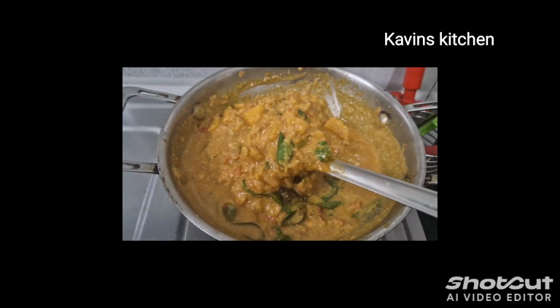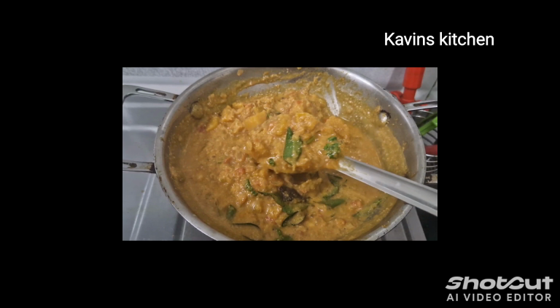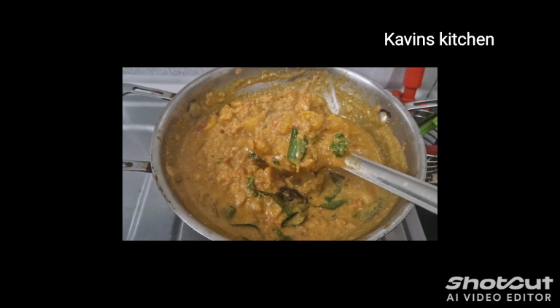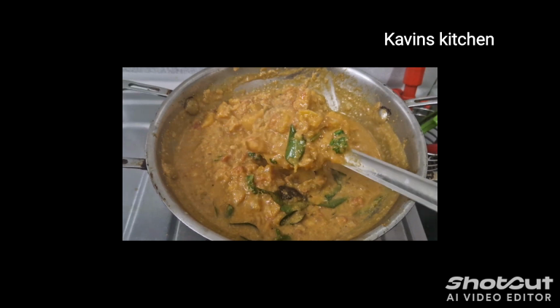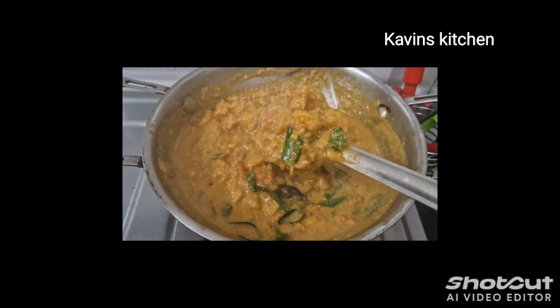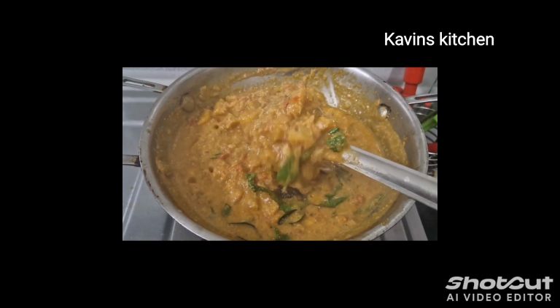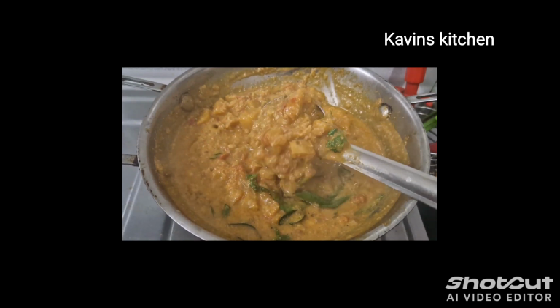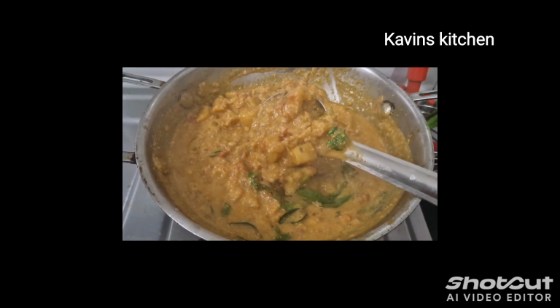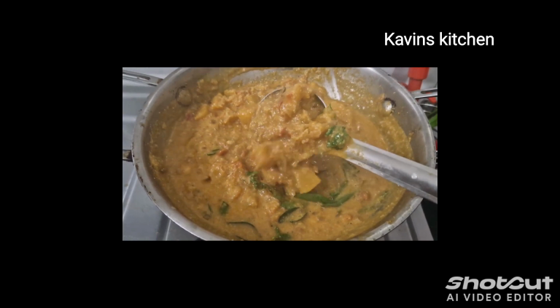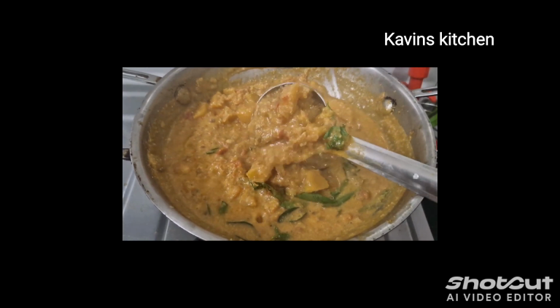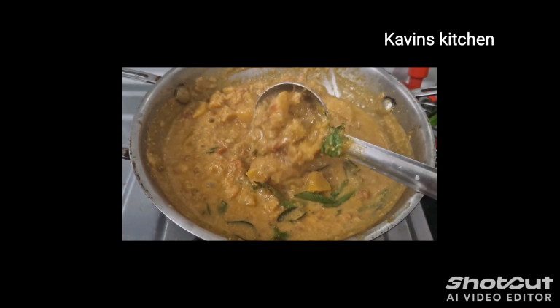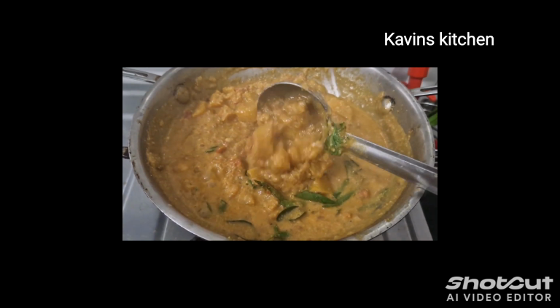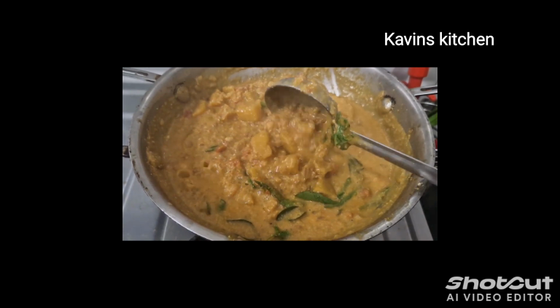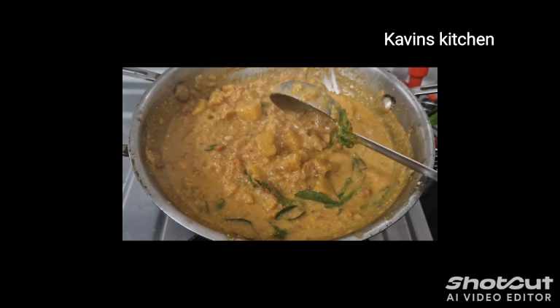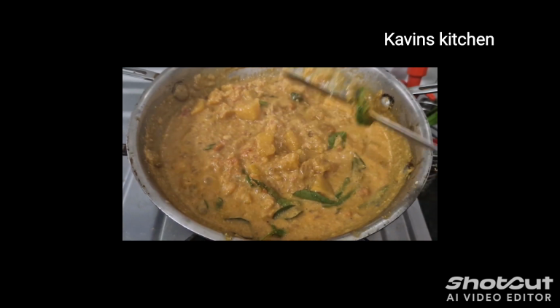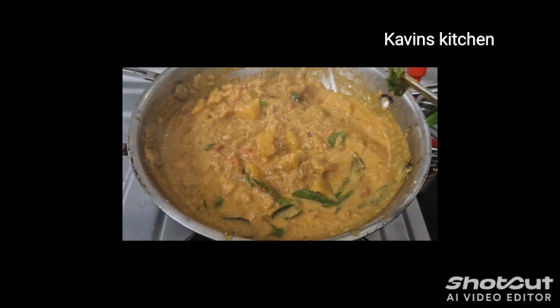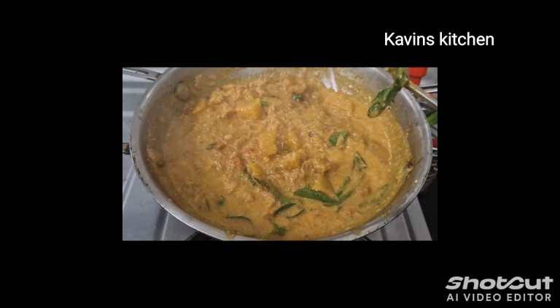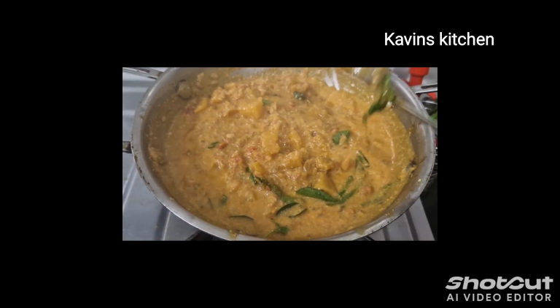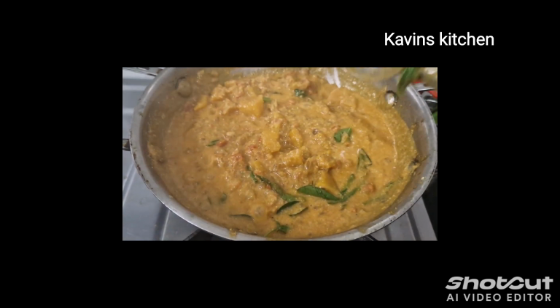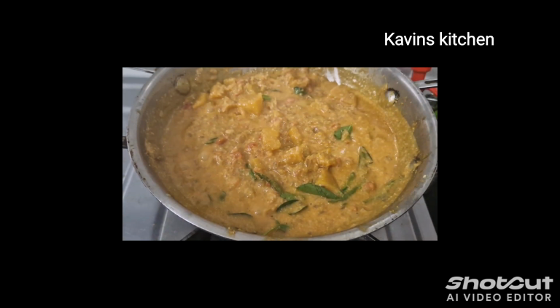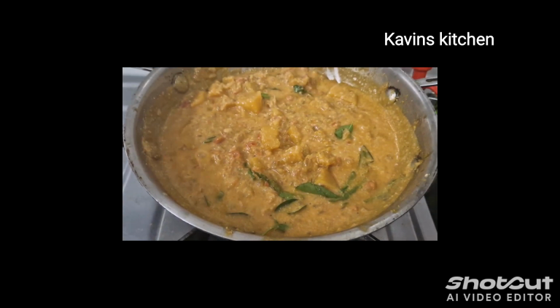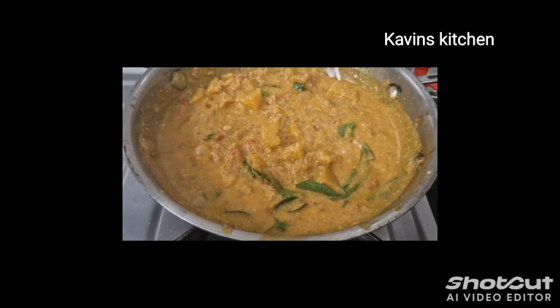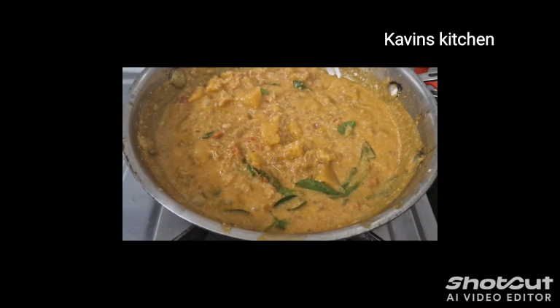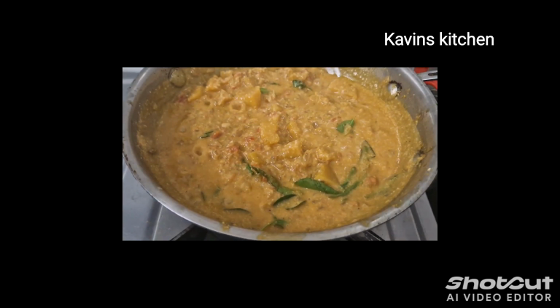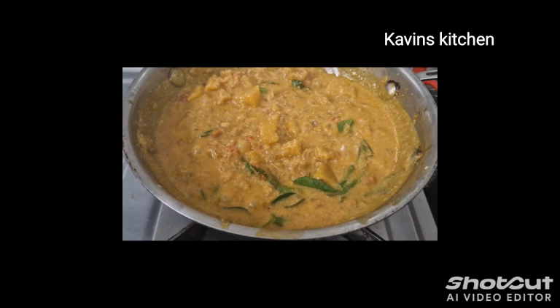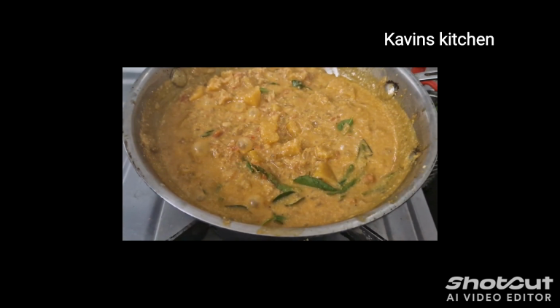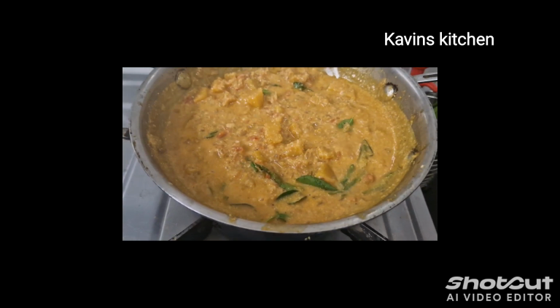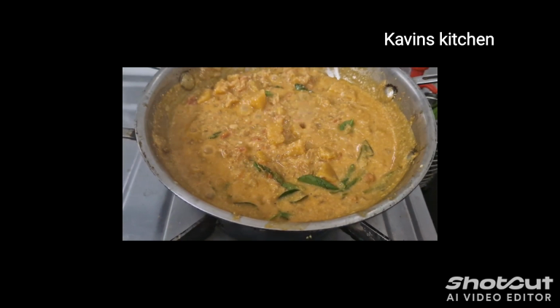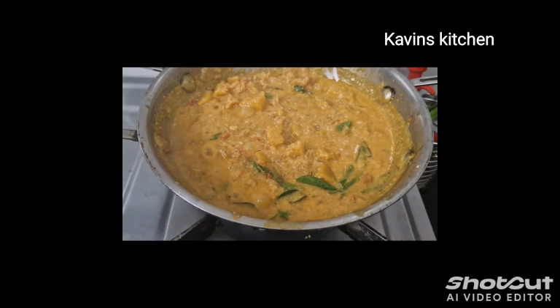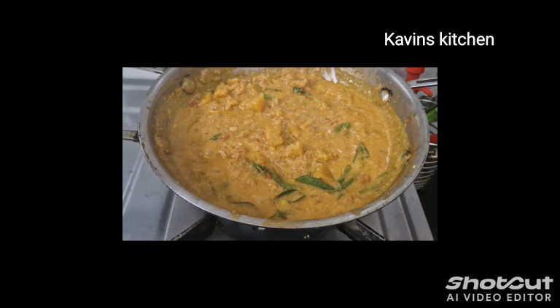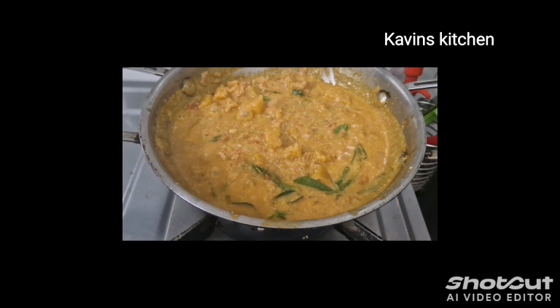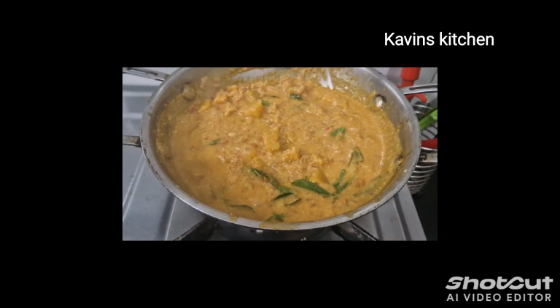We will show you the main hero of this gravy.